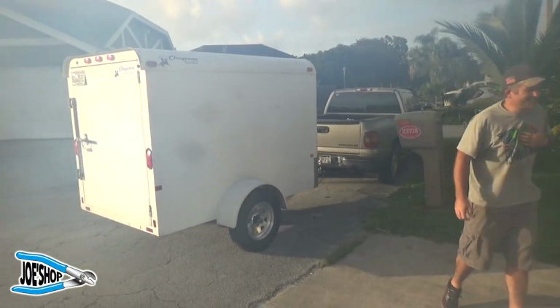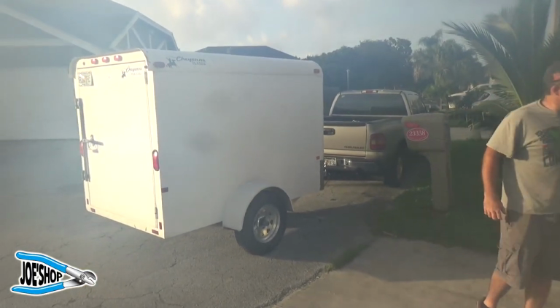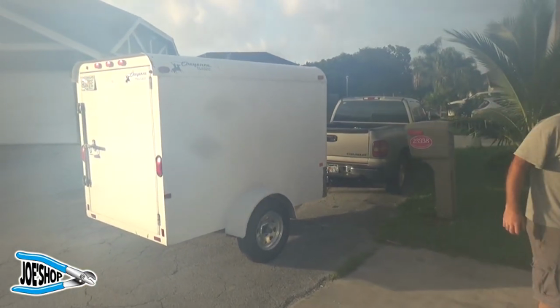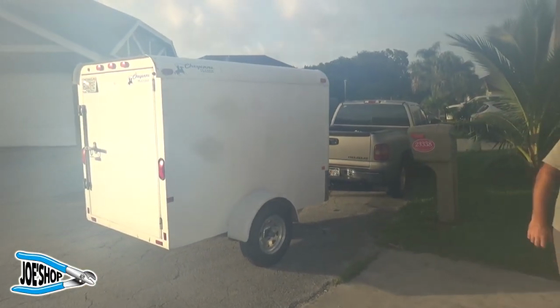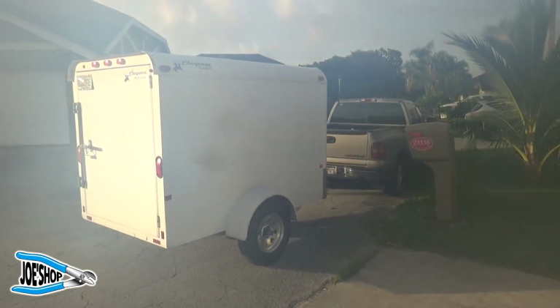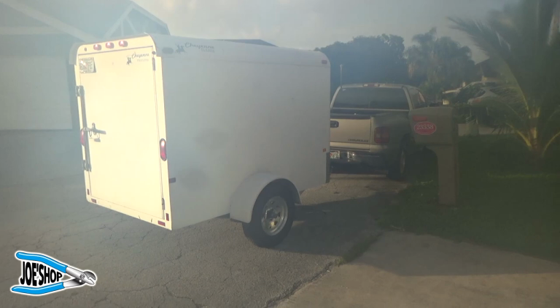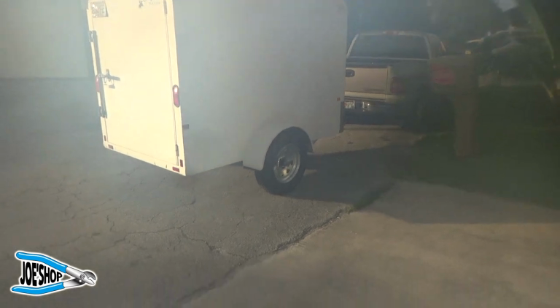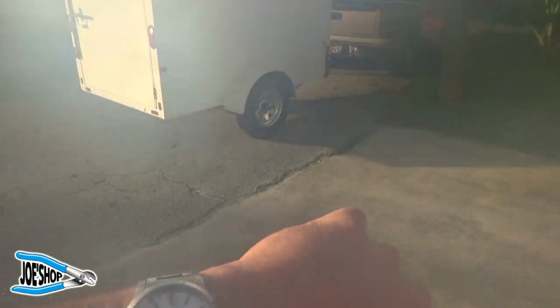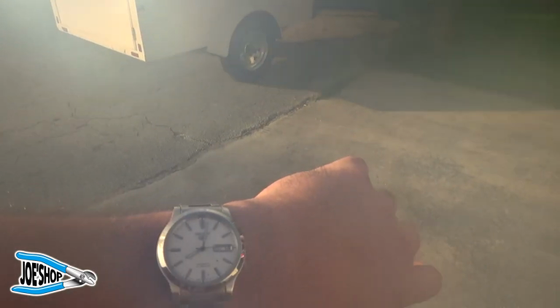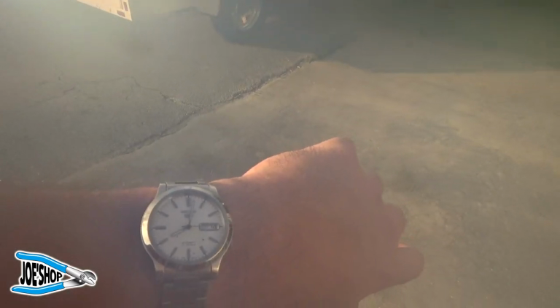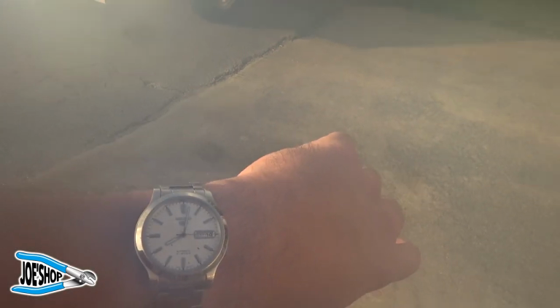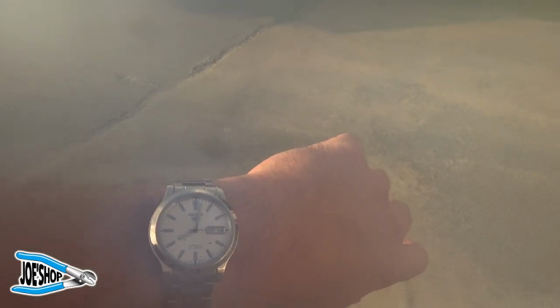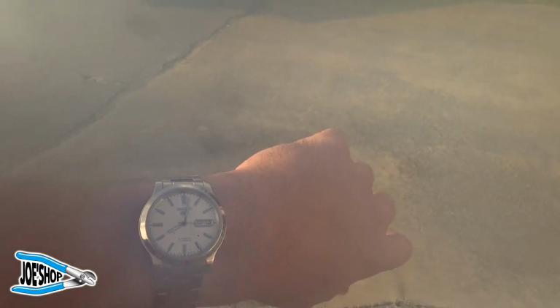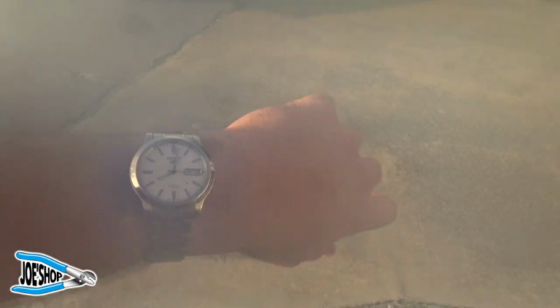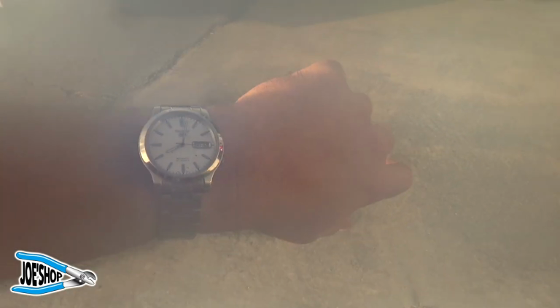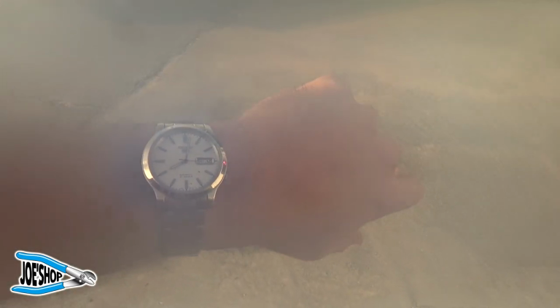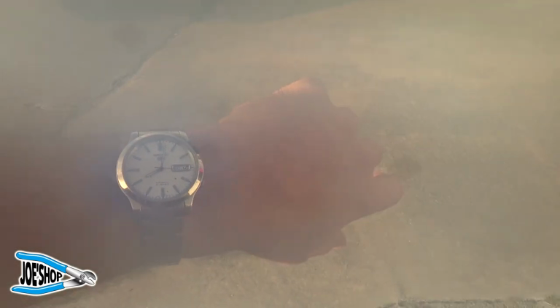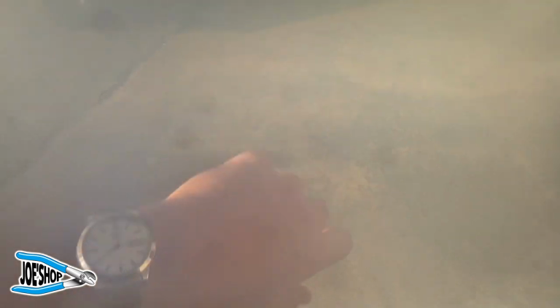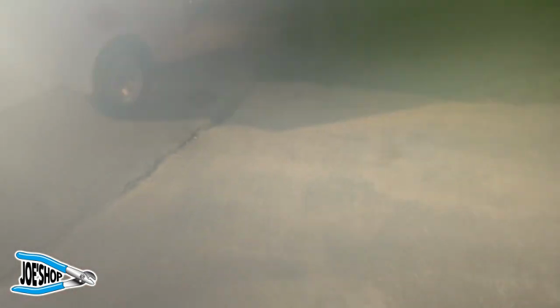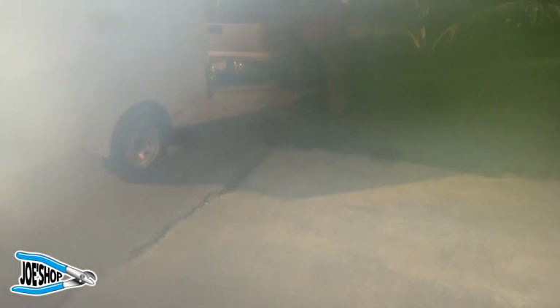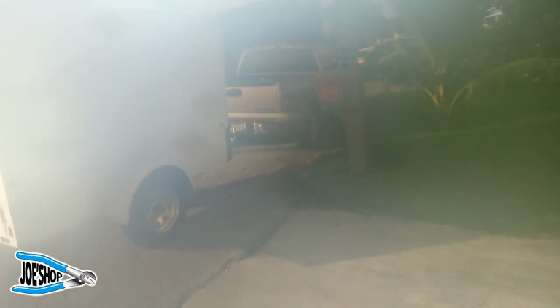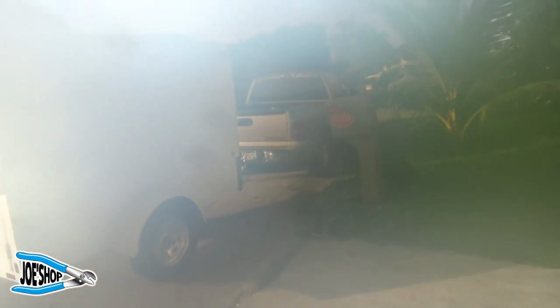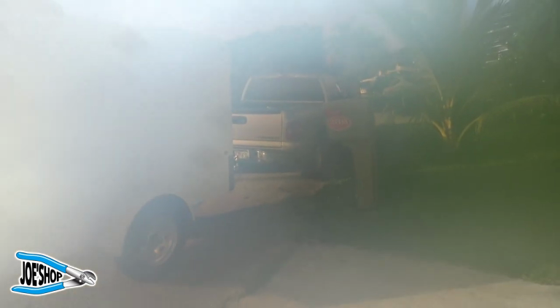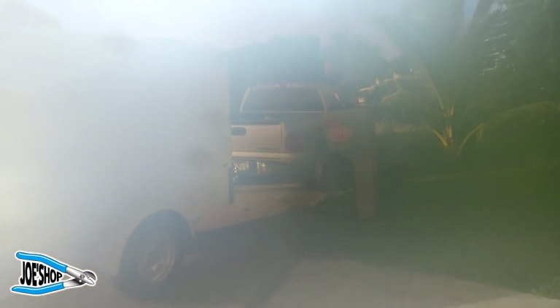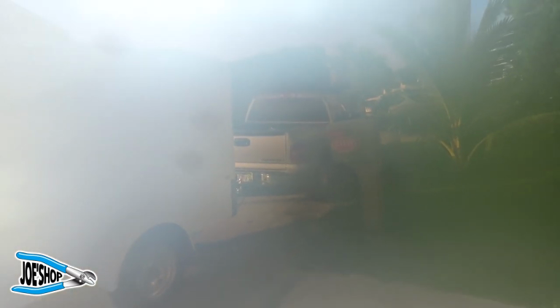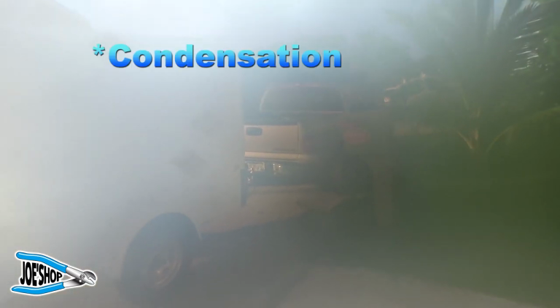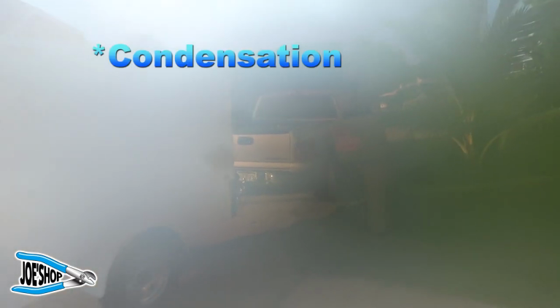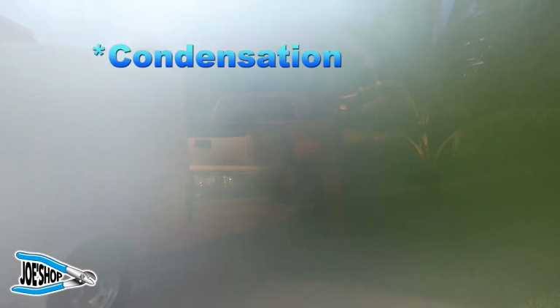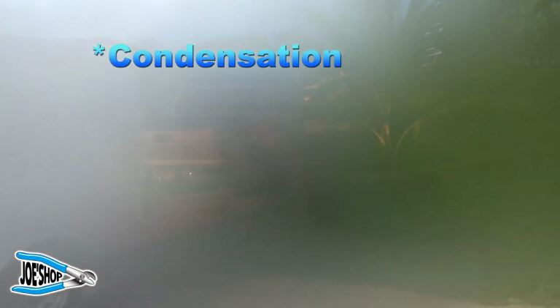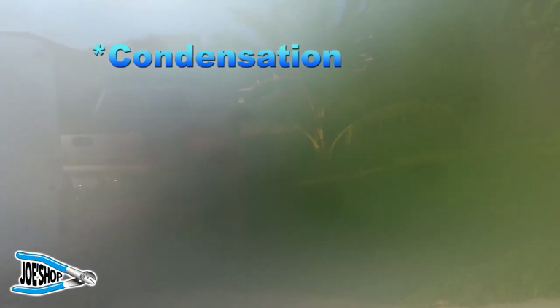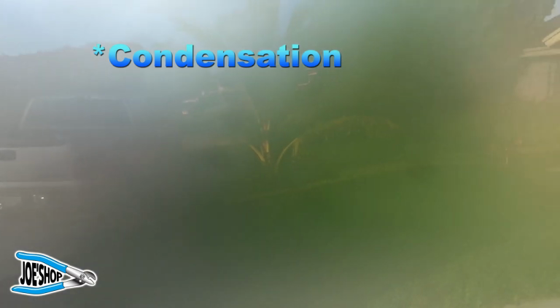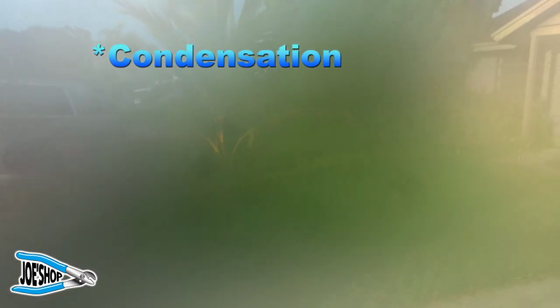Alright, I made it. It's 8 o'clock — 300 miles later. Too much fog.